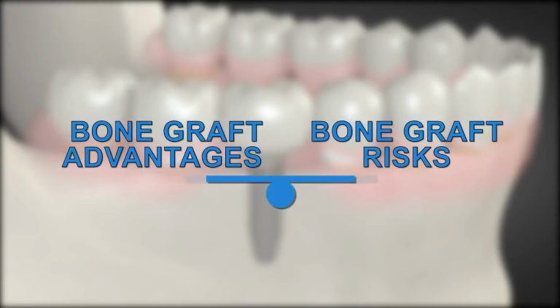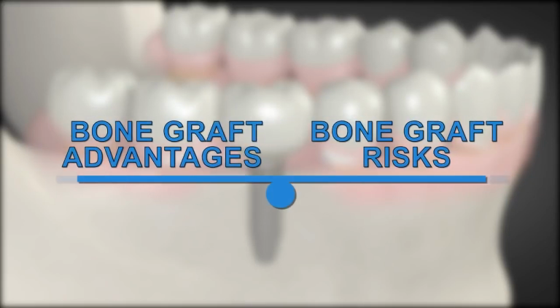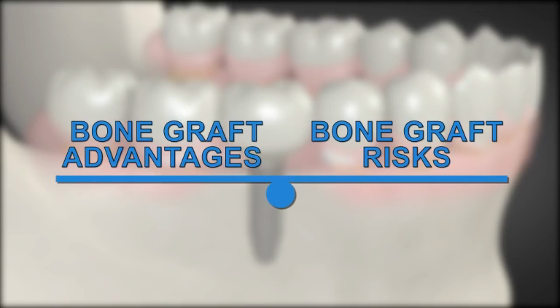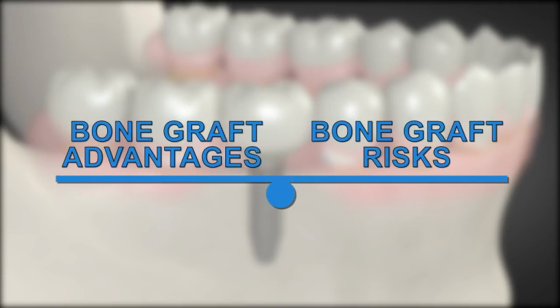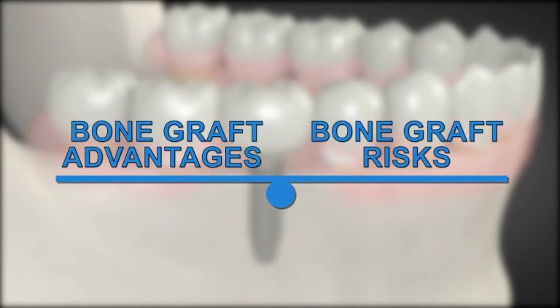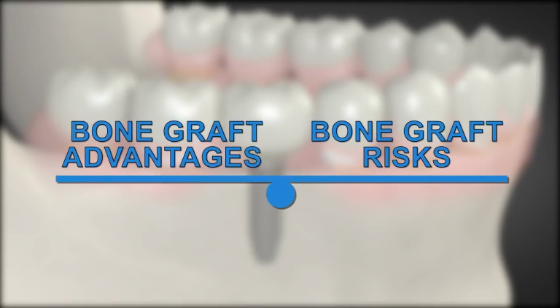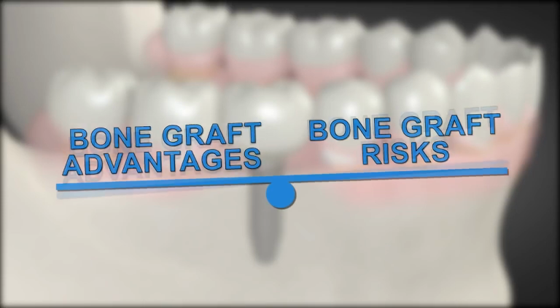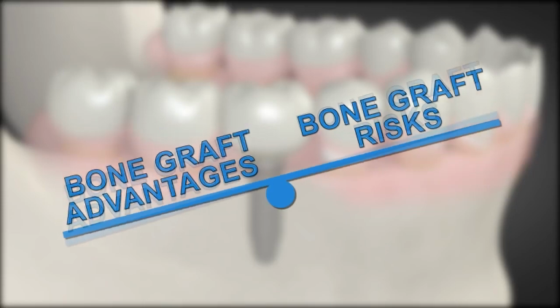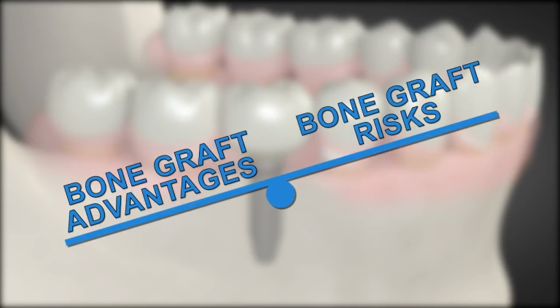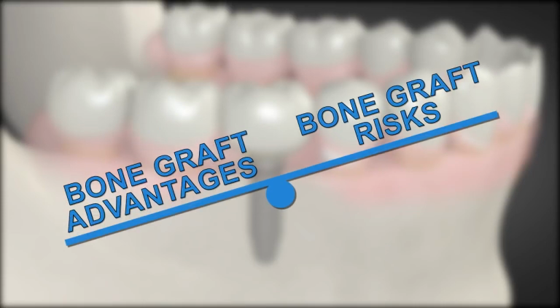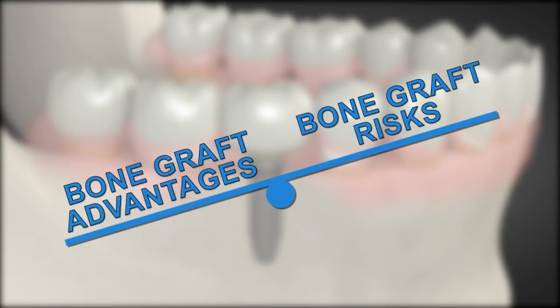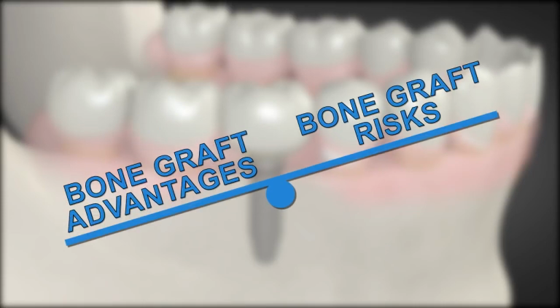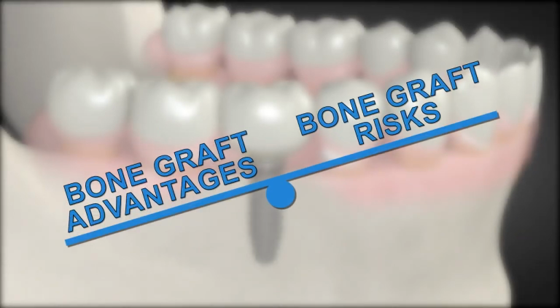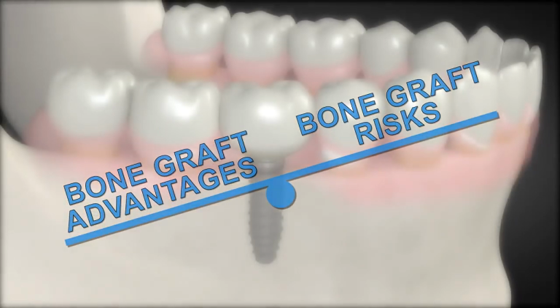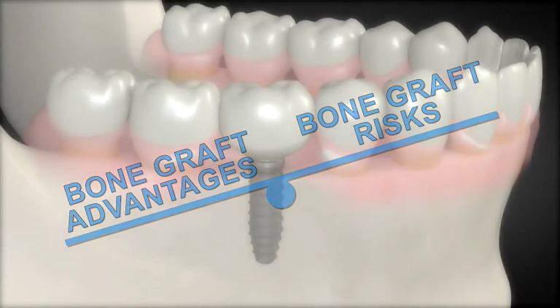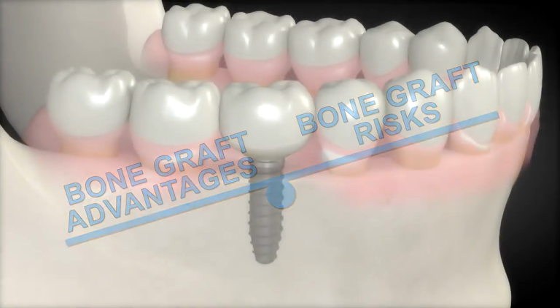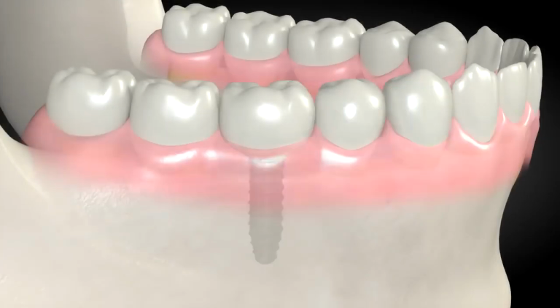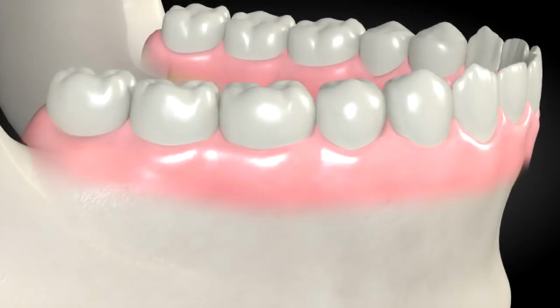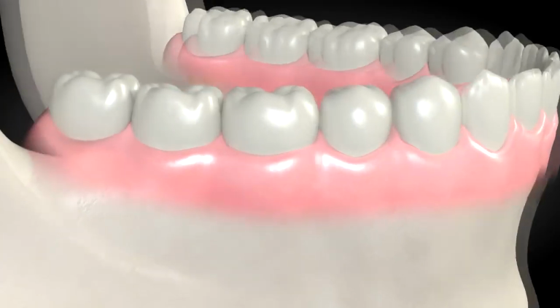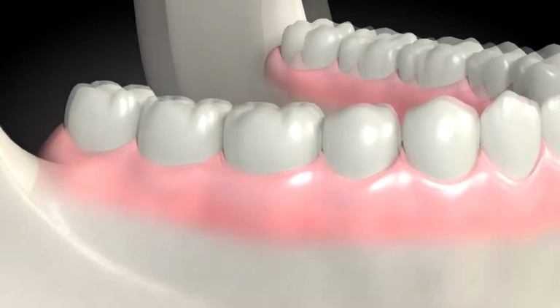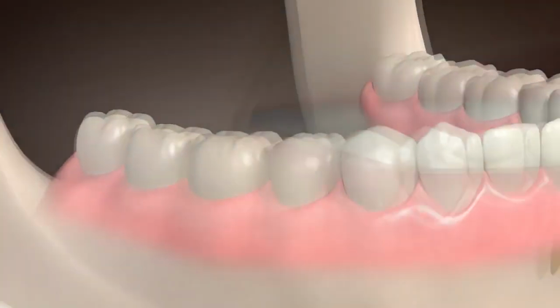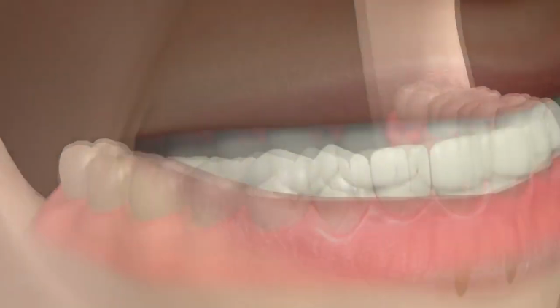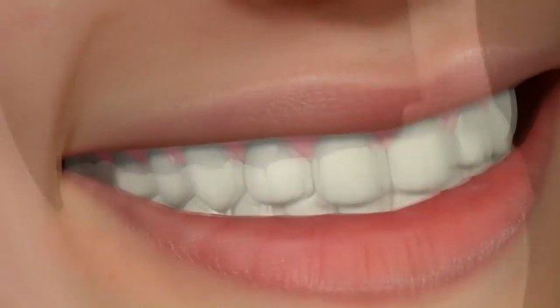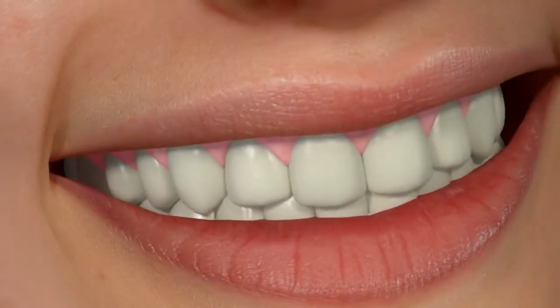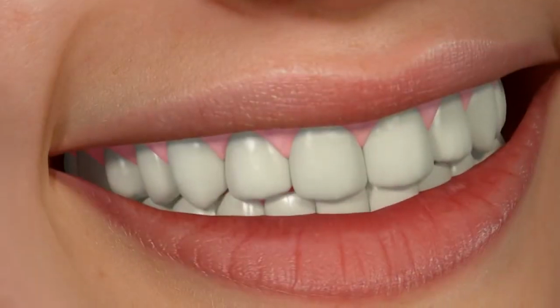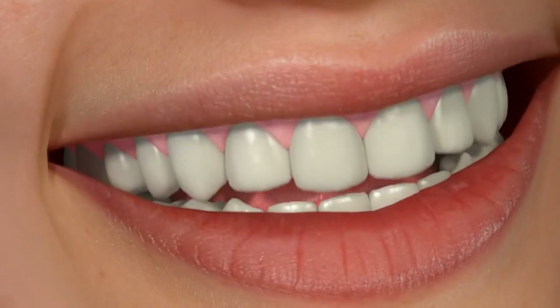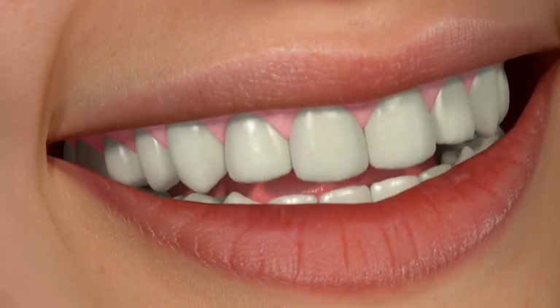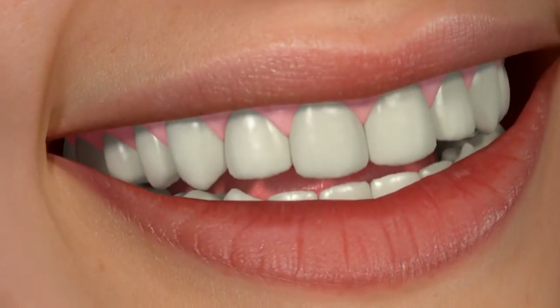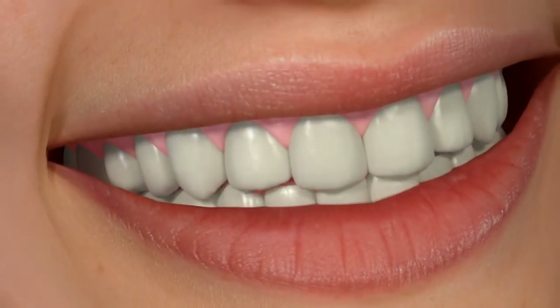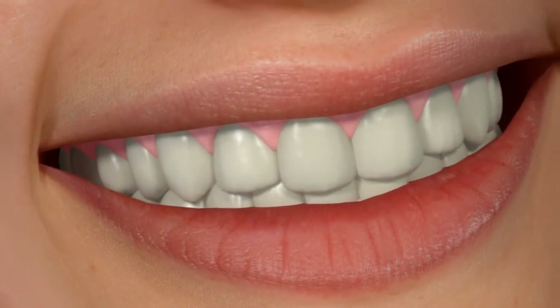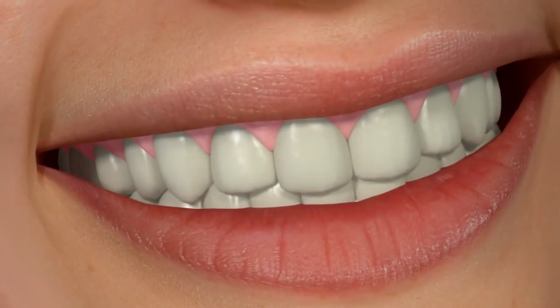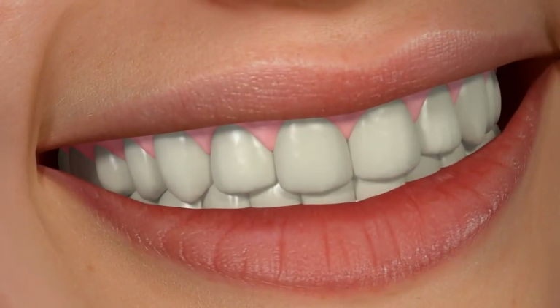The advantages far outweigh the risks, giving you new permanent teeth that should last you a lifetime.